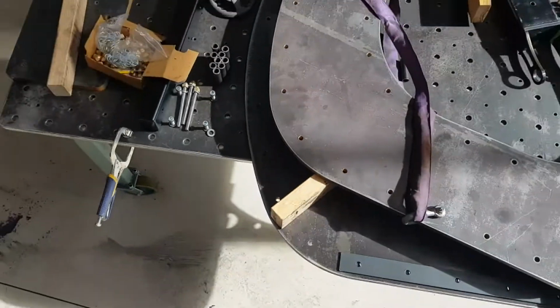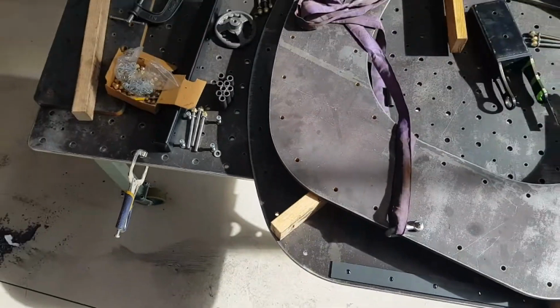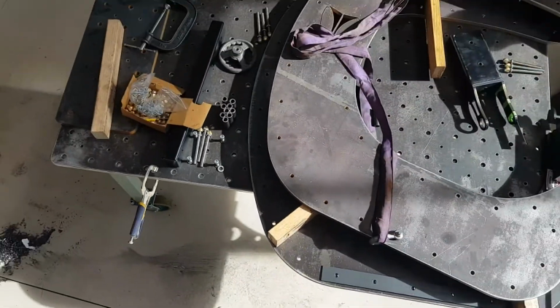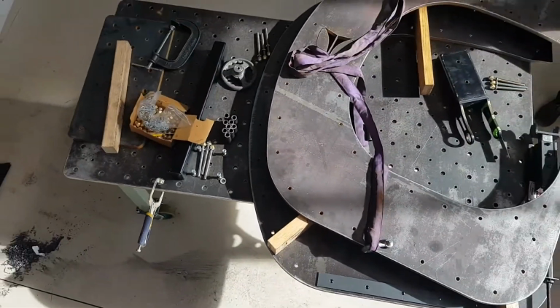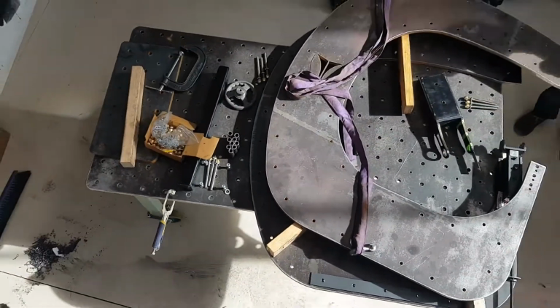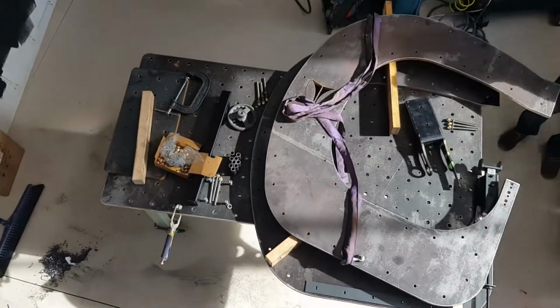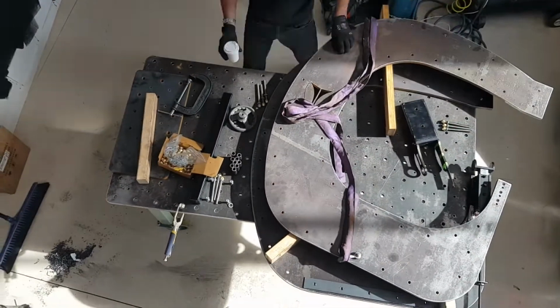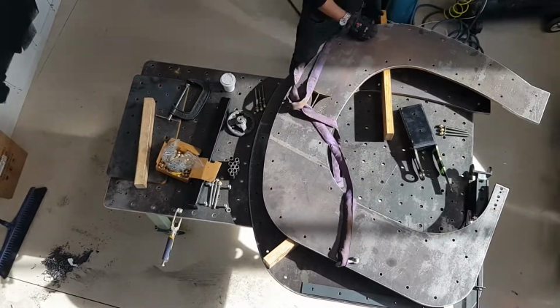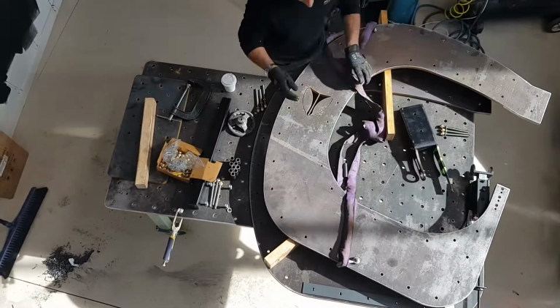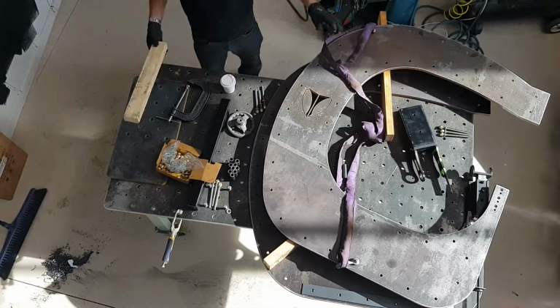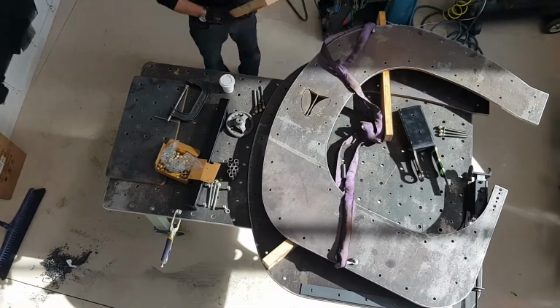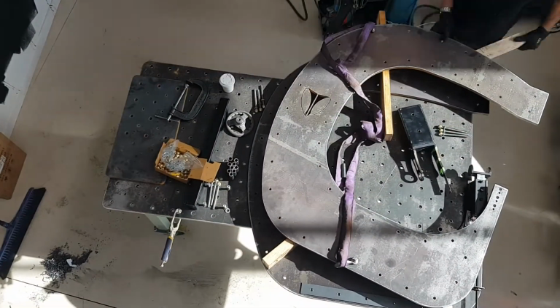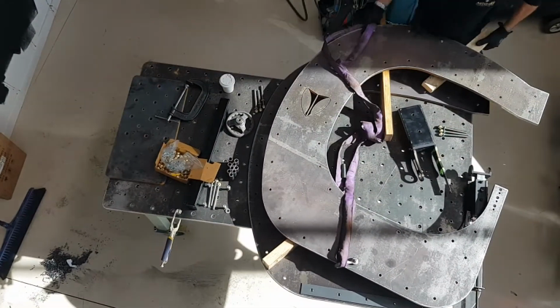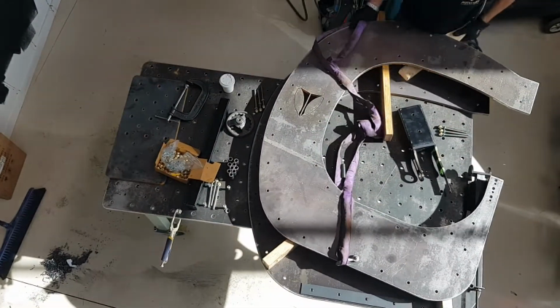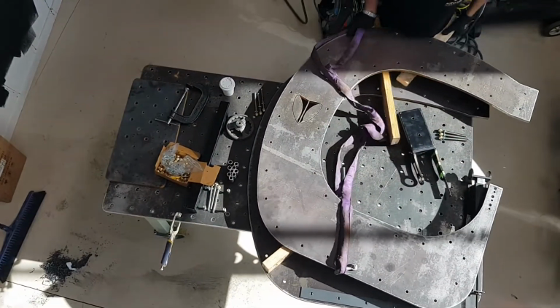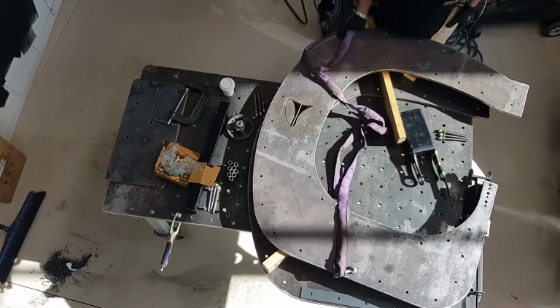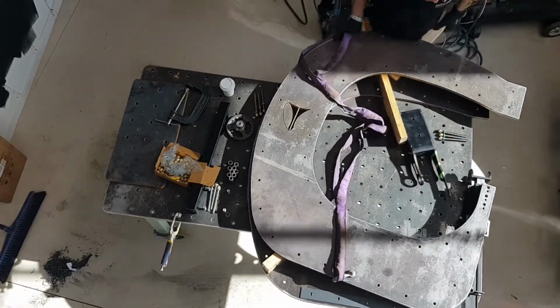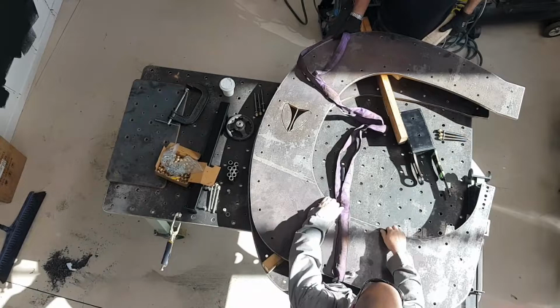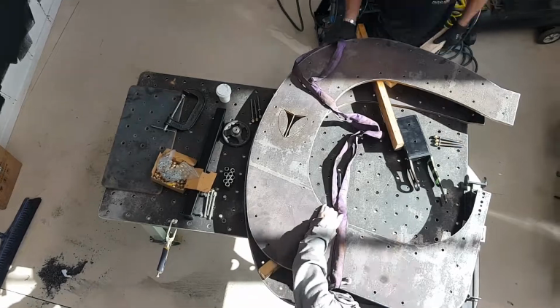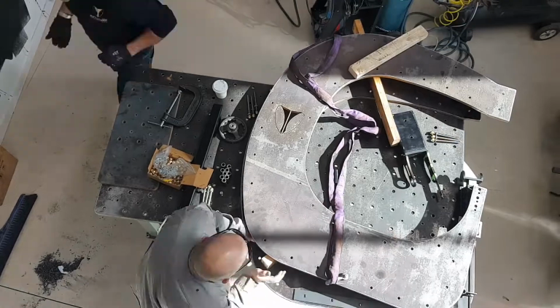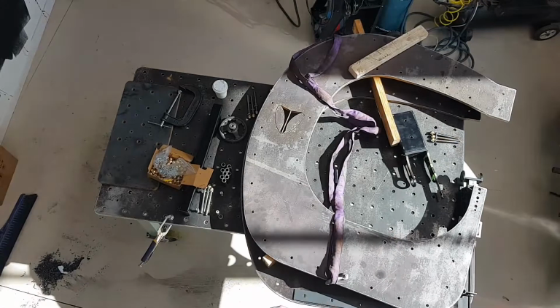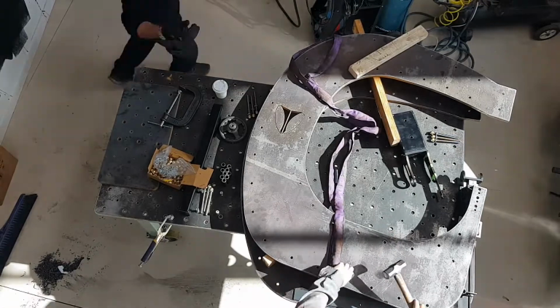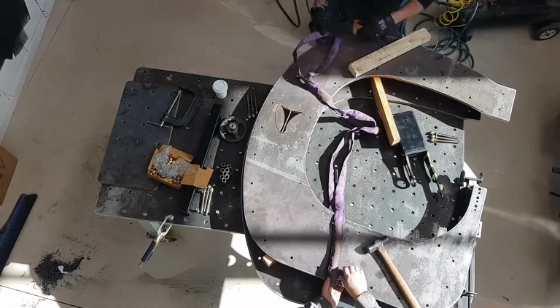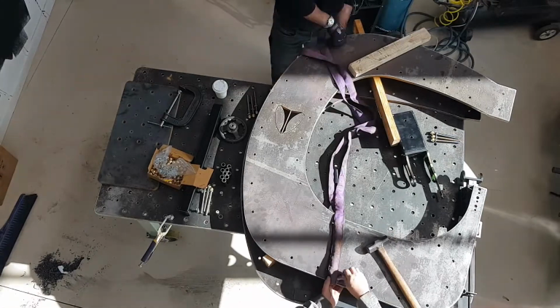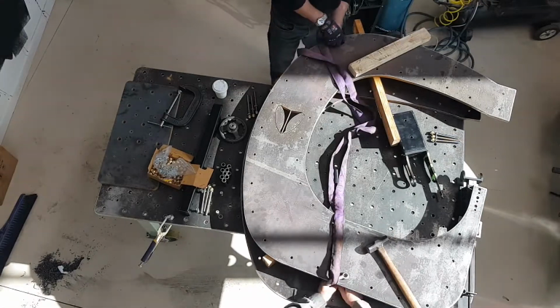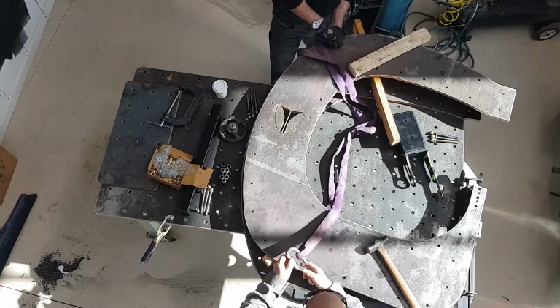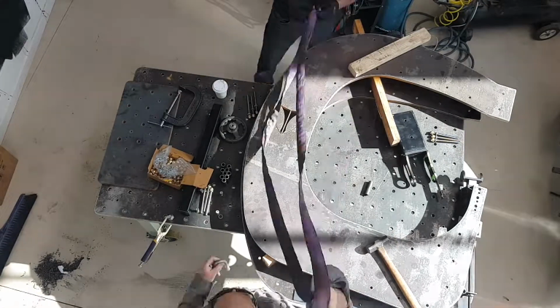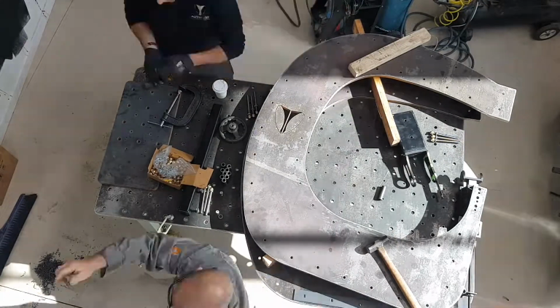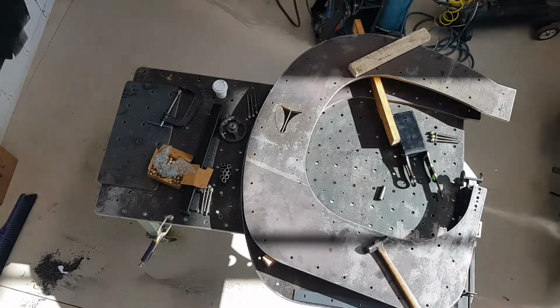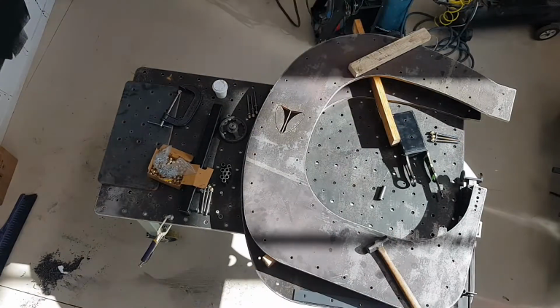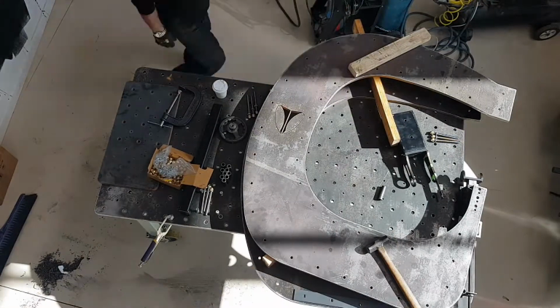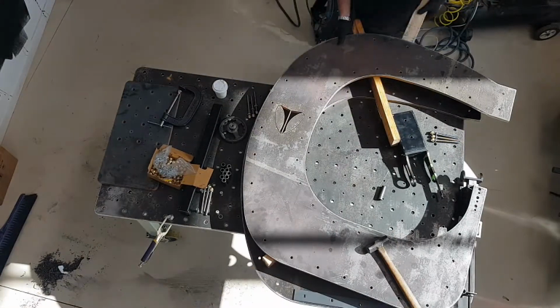Luckily, I got my friends Kevin and Sam to assemble the reel together.